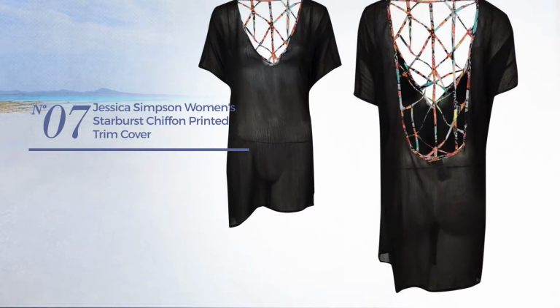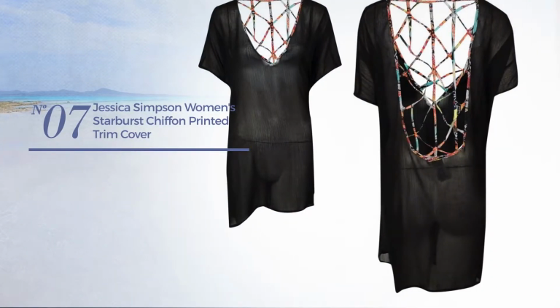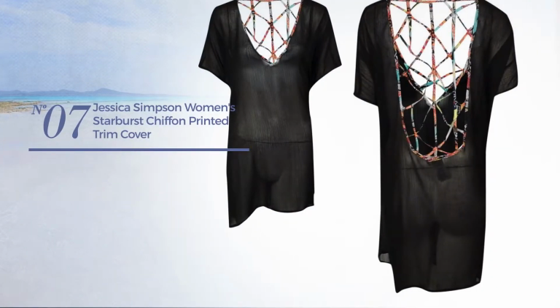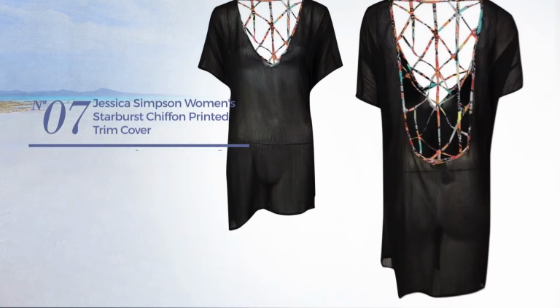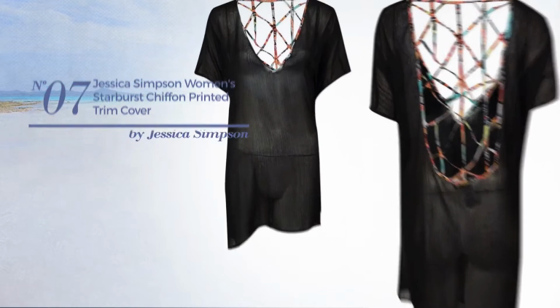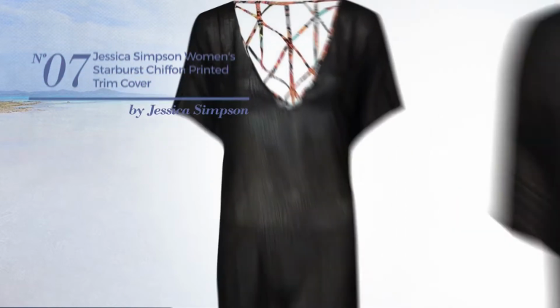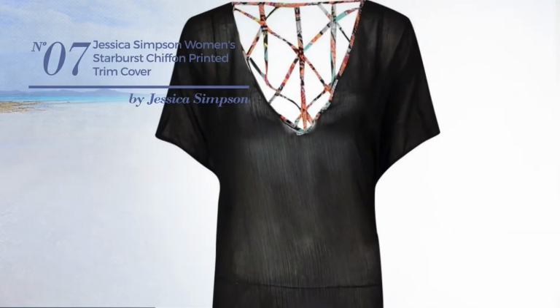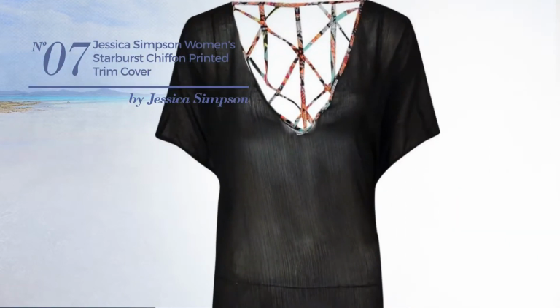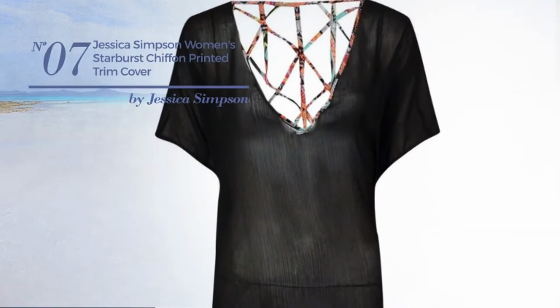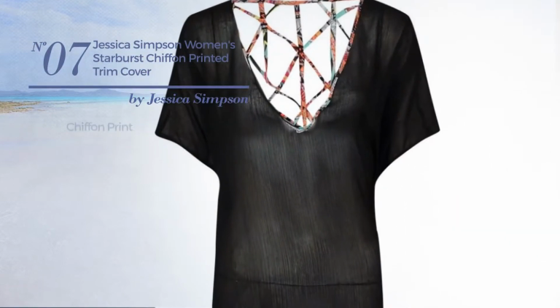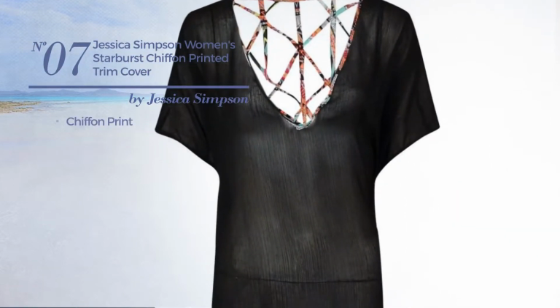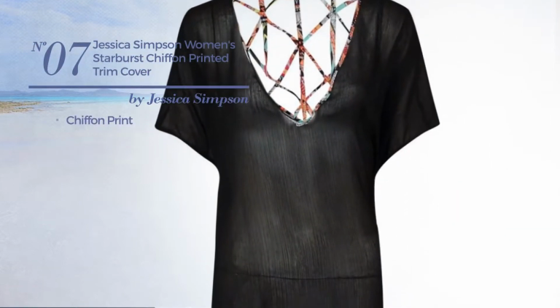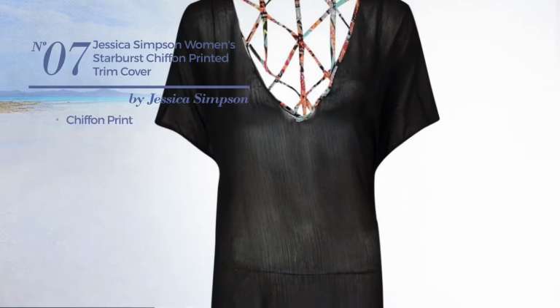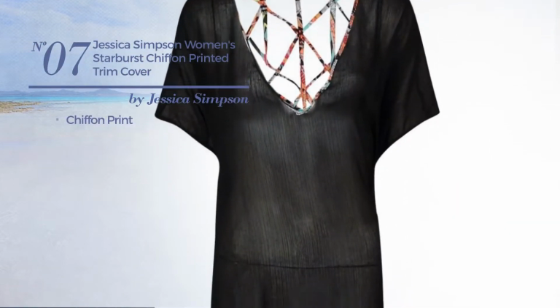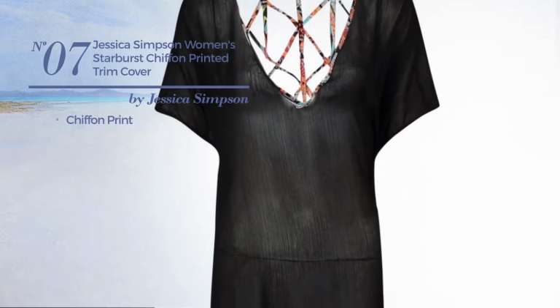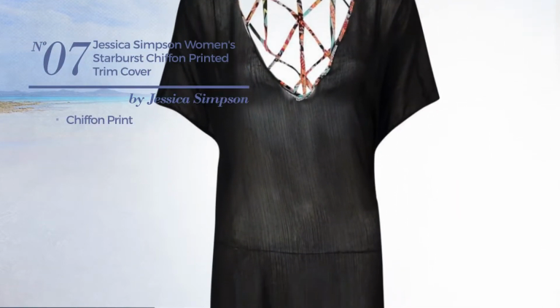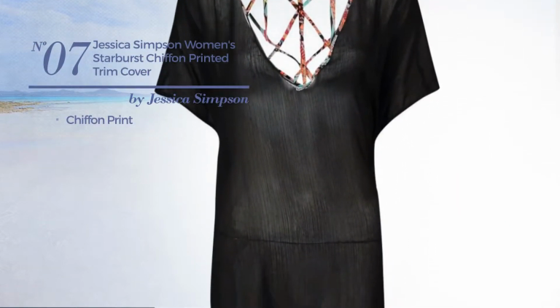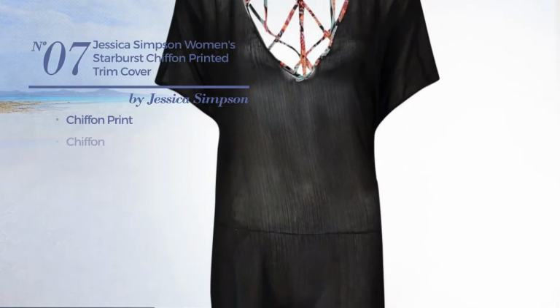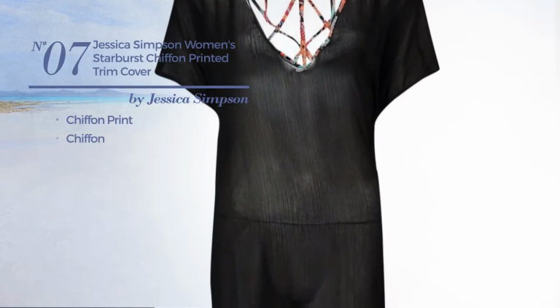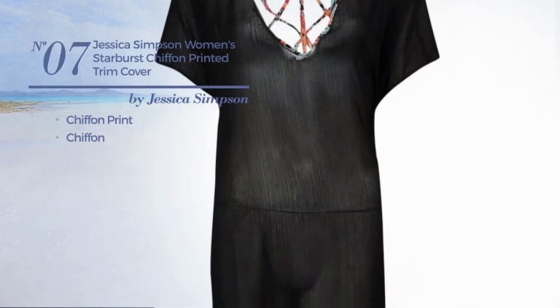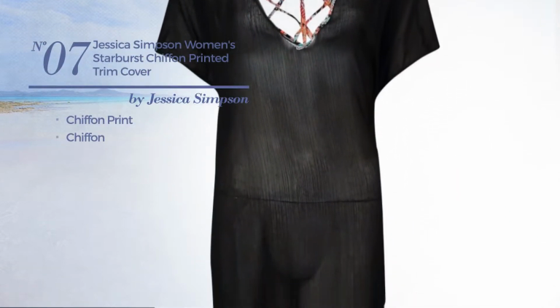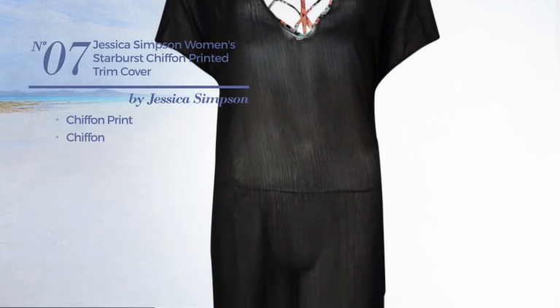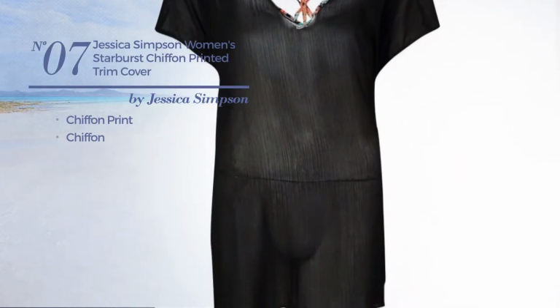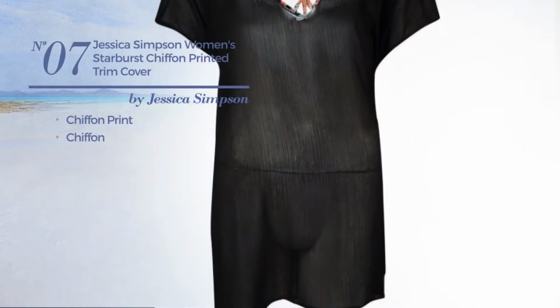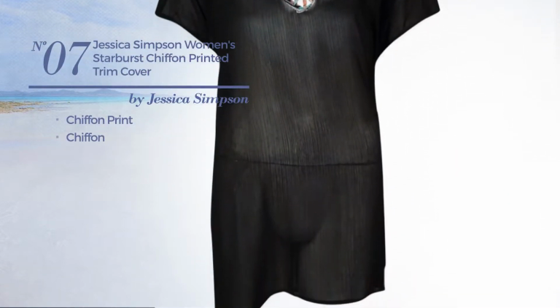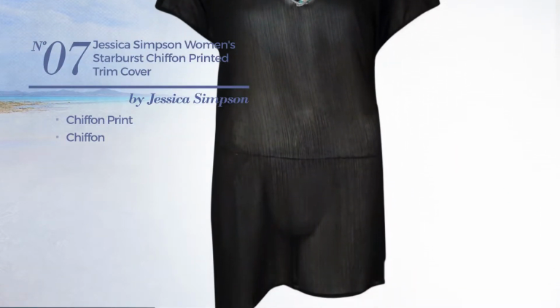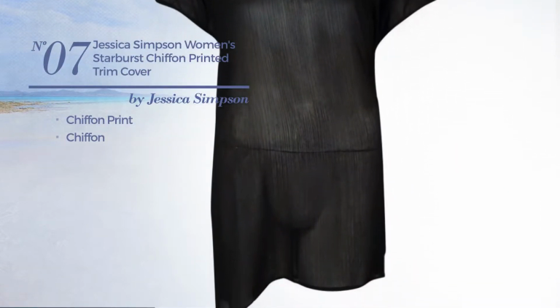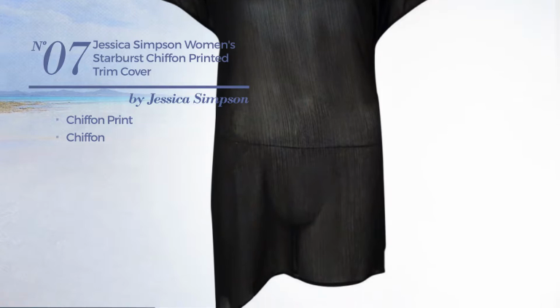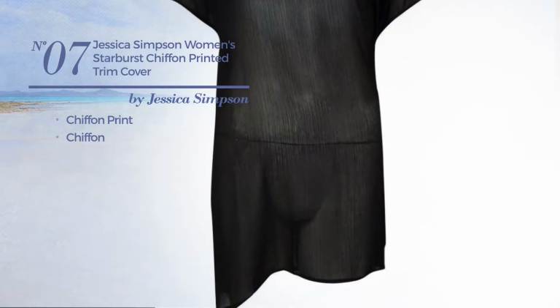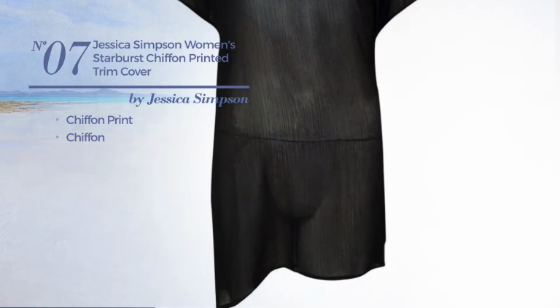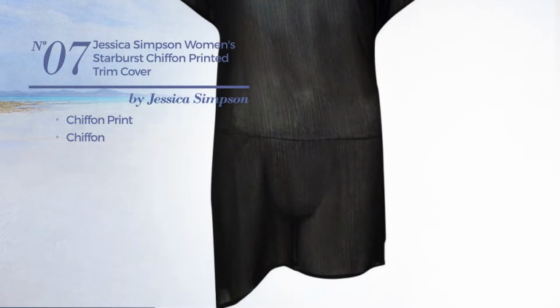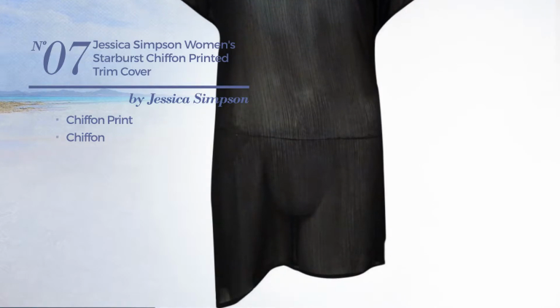Number seven featuring chiffon print made of chiffon, available exclusively in black.